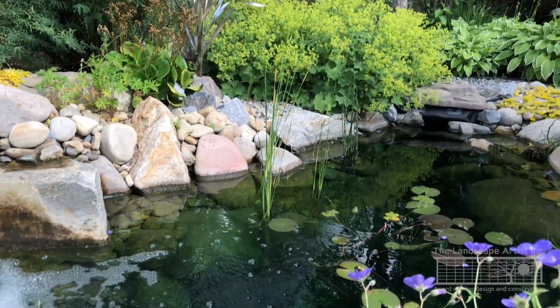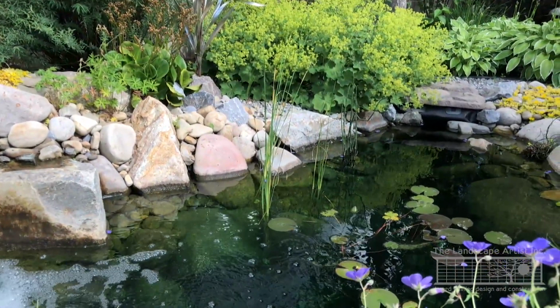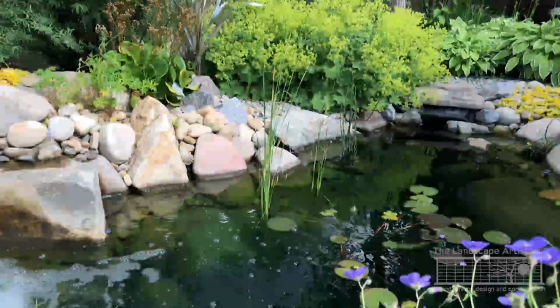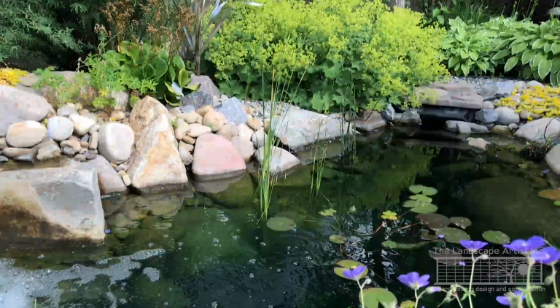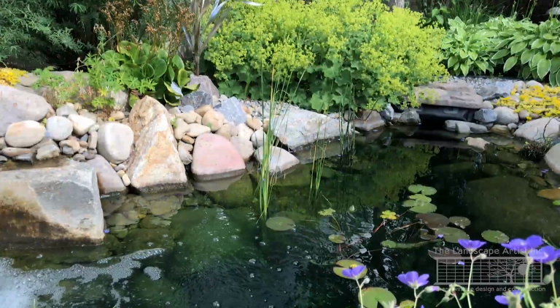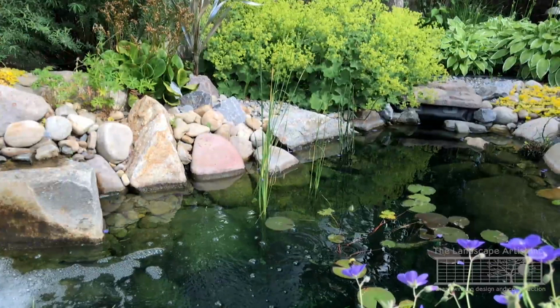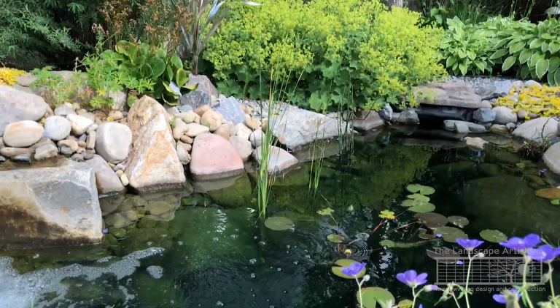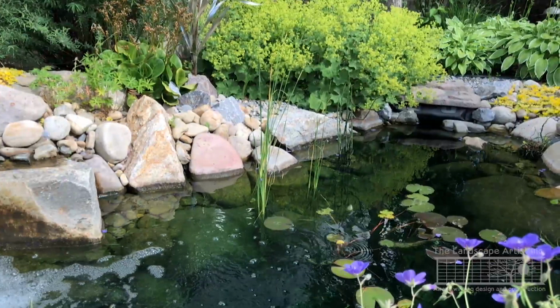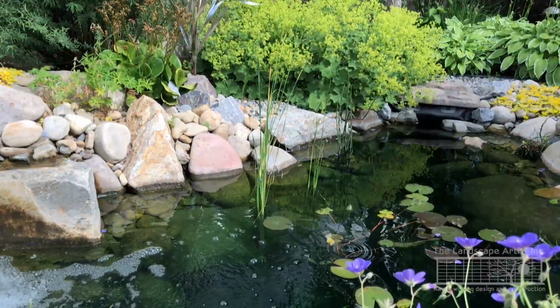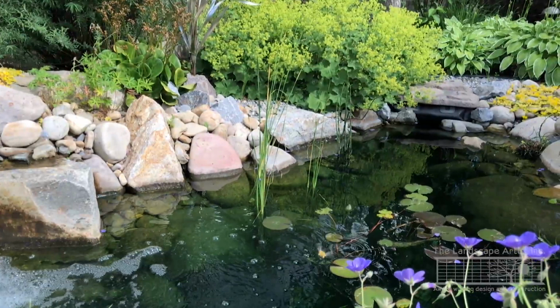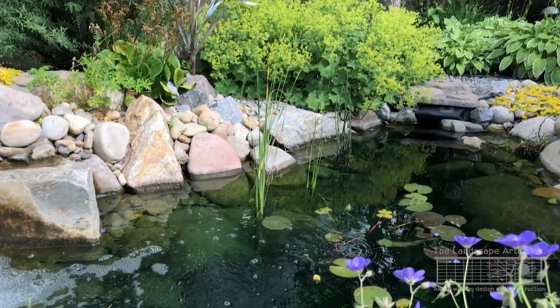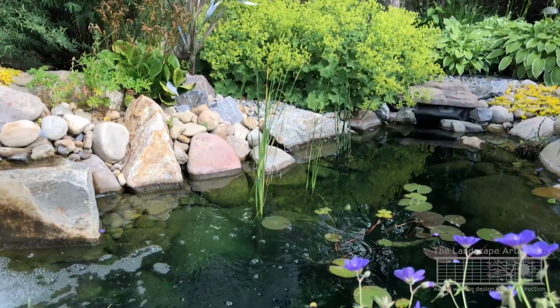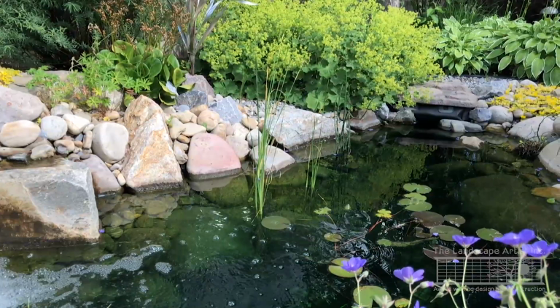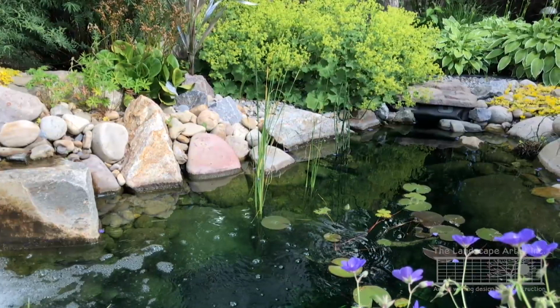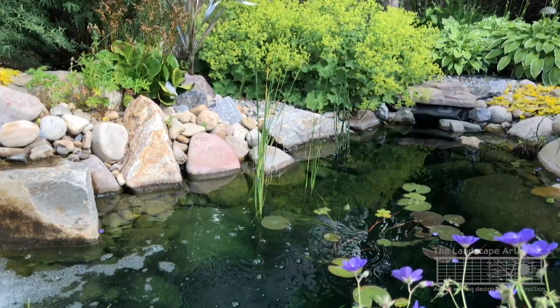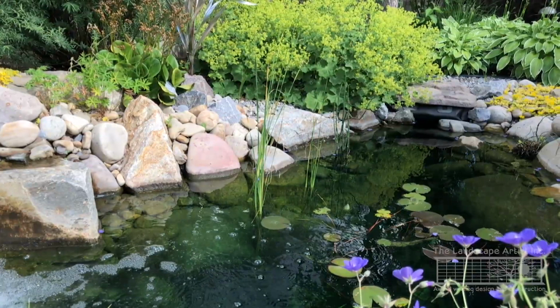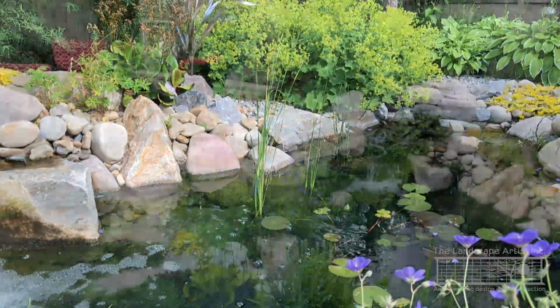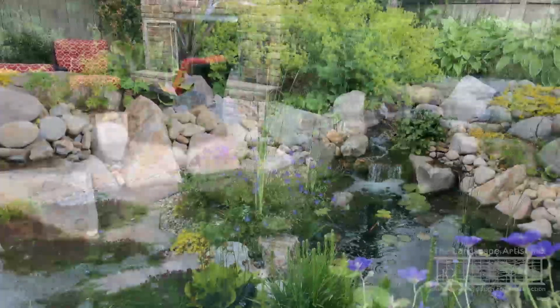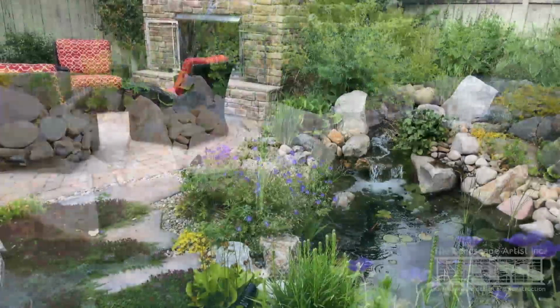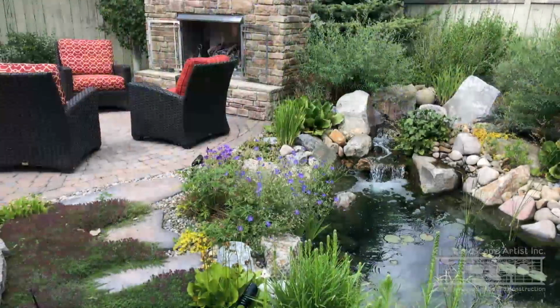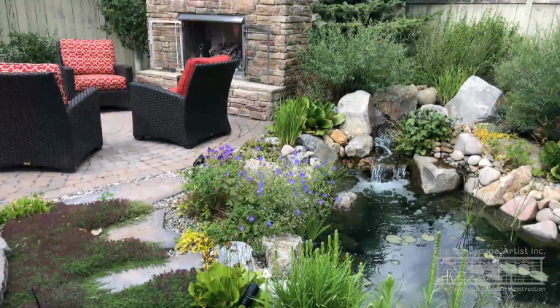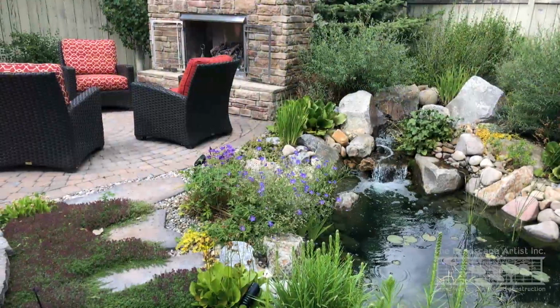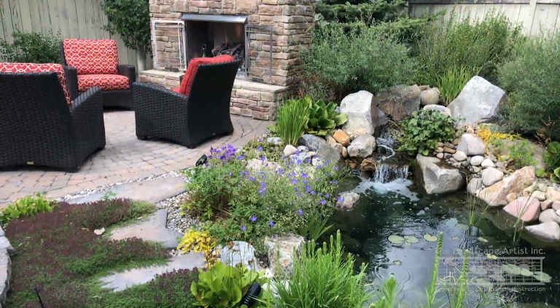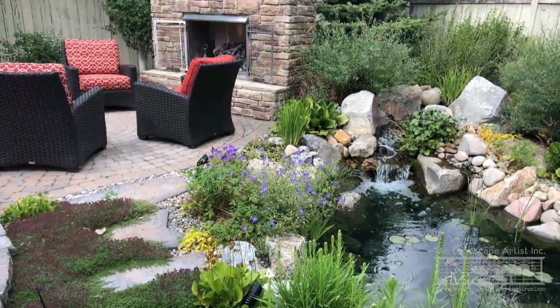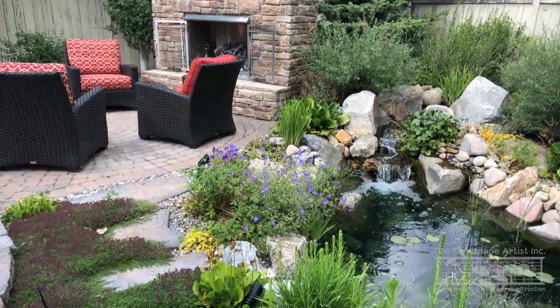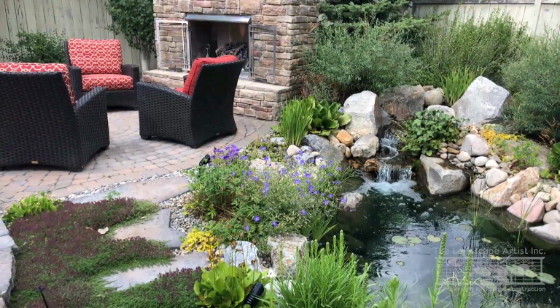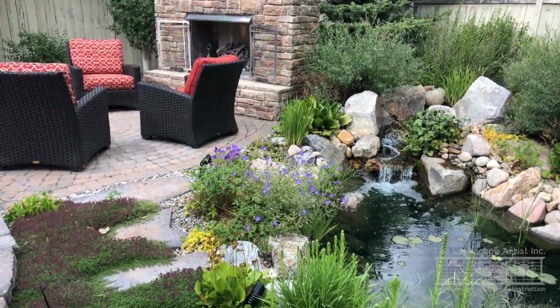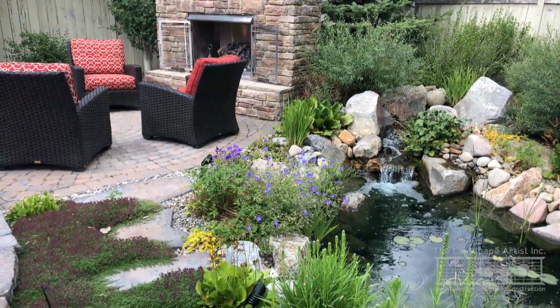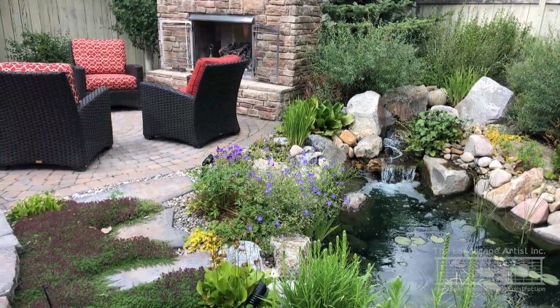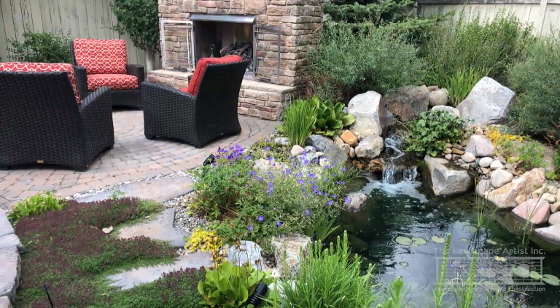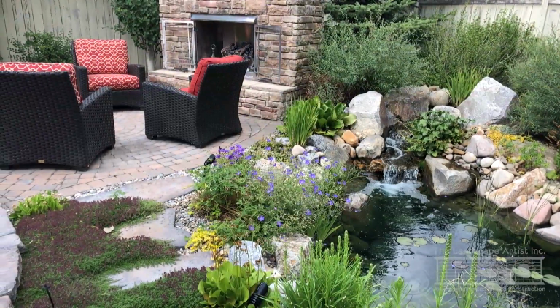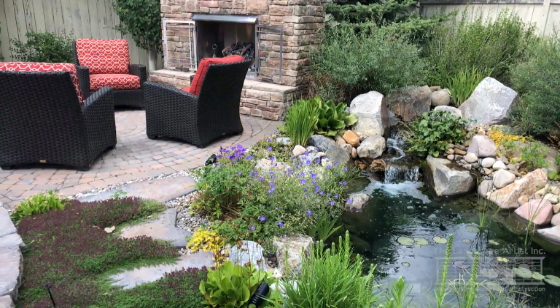This tranquil and functional garden is a joy to visit, especially to experience how it changes throughout the seasons.